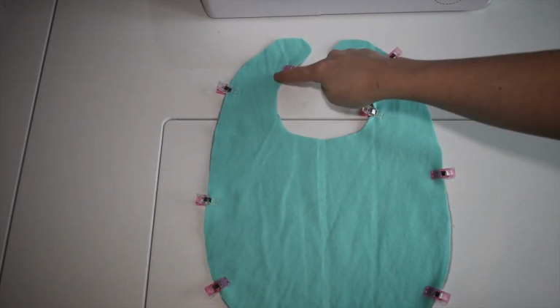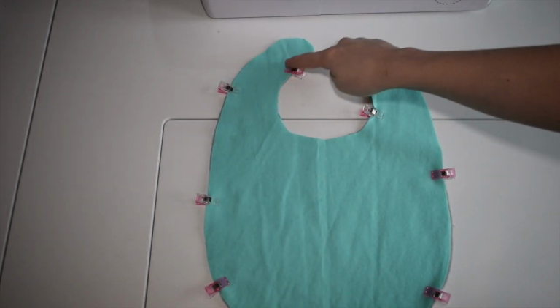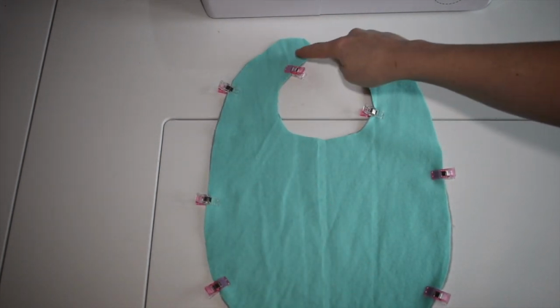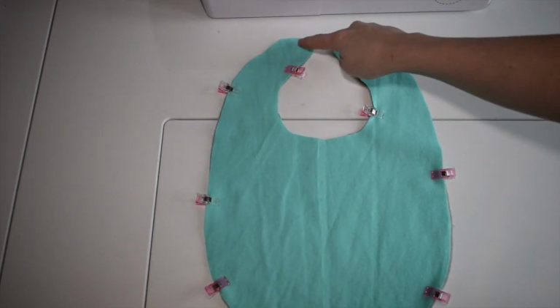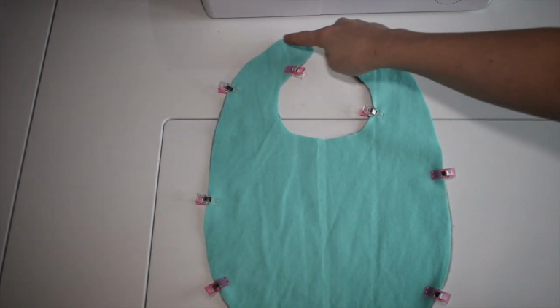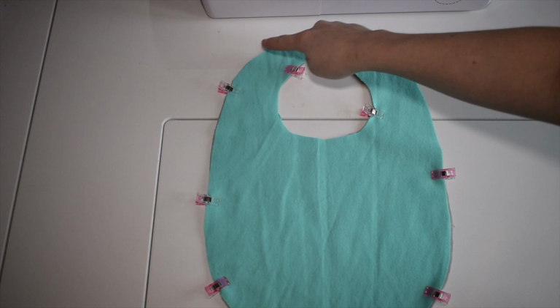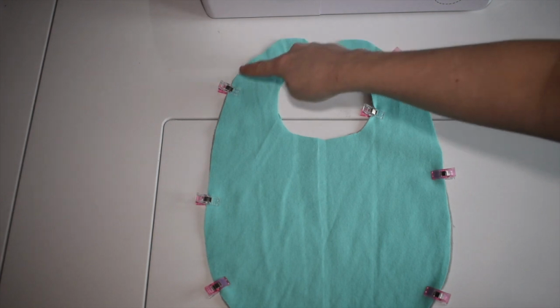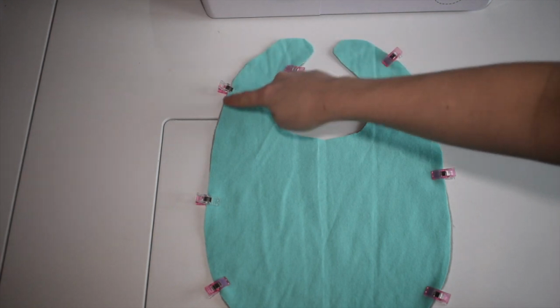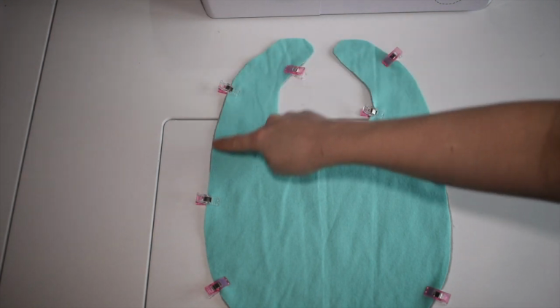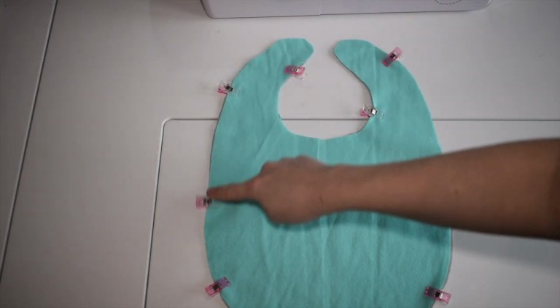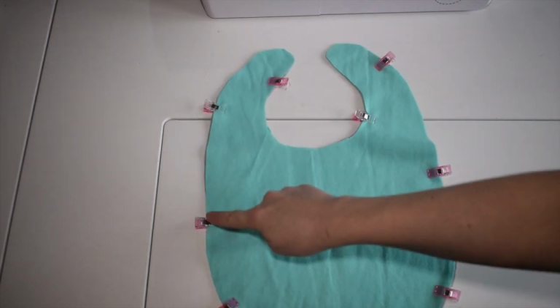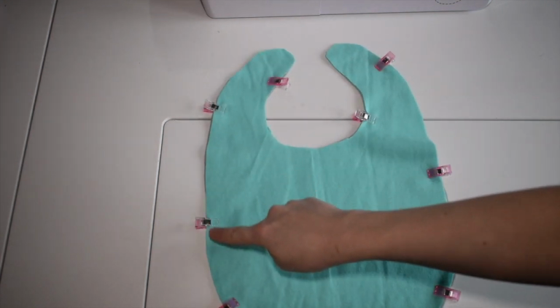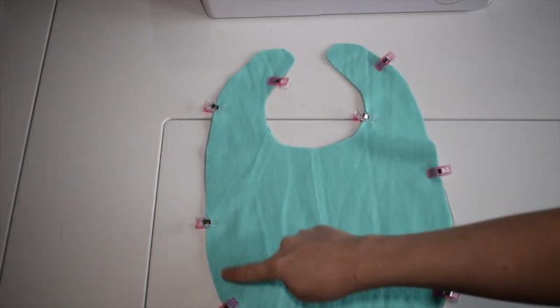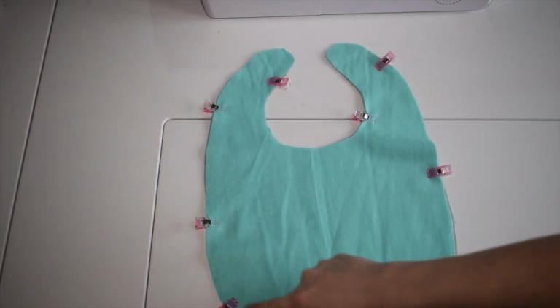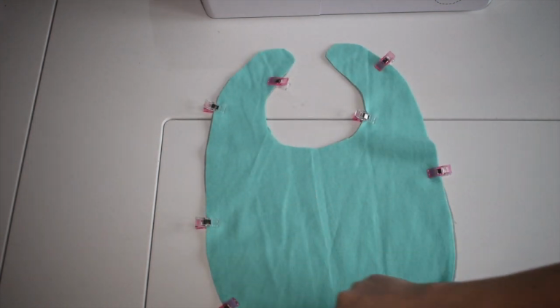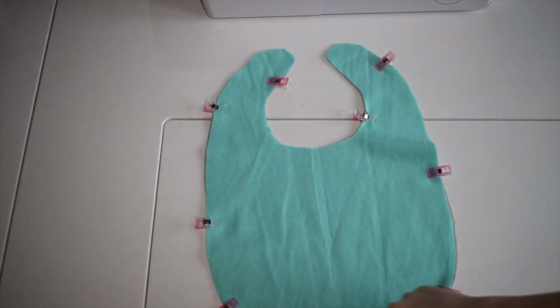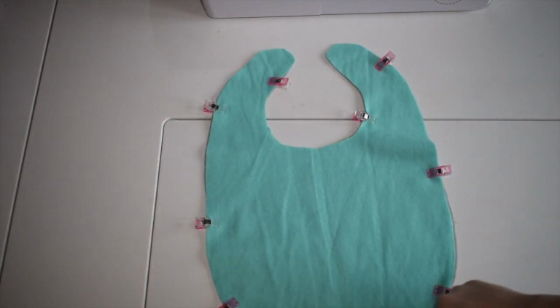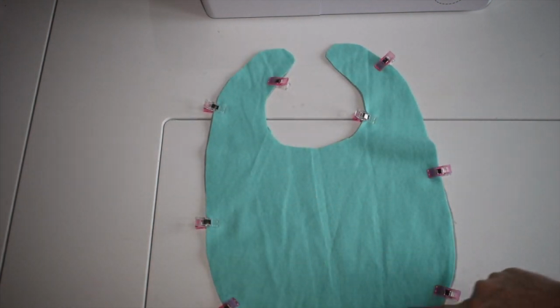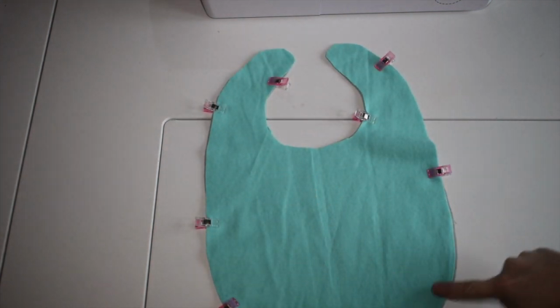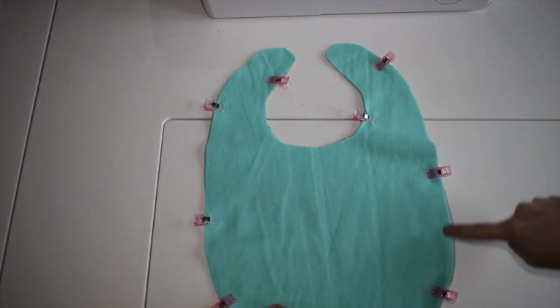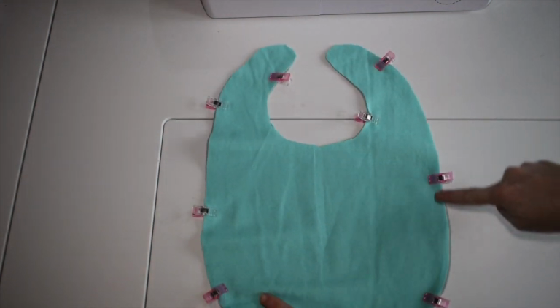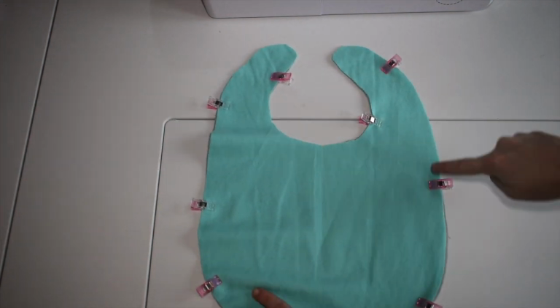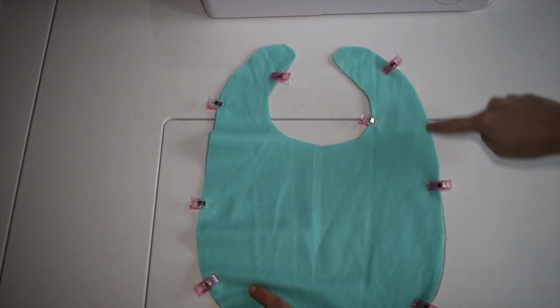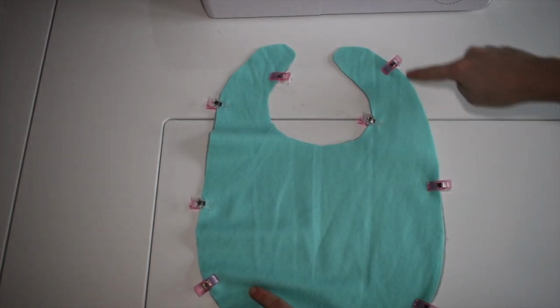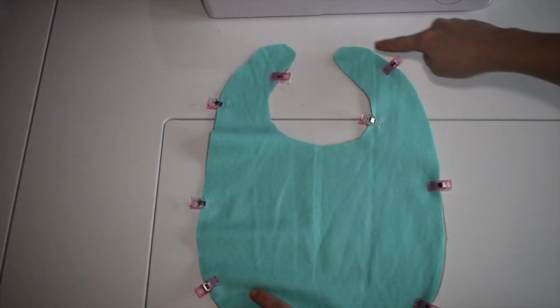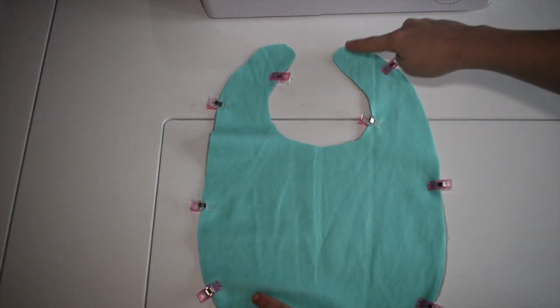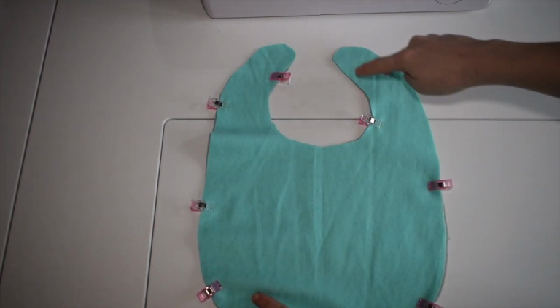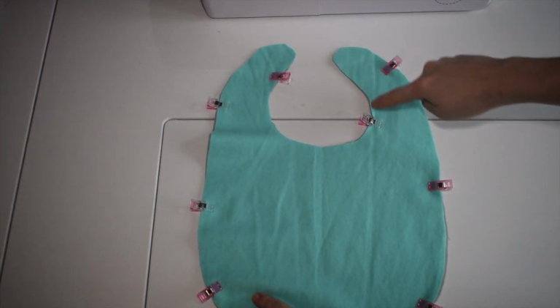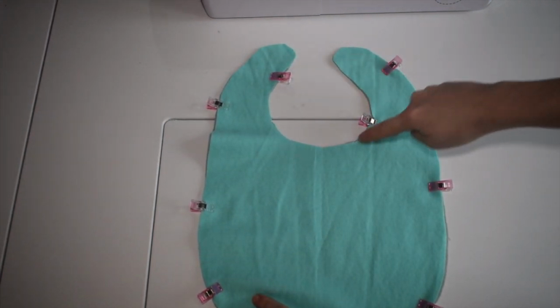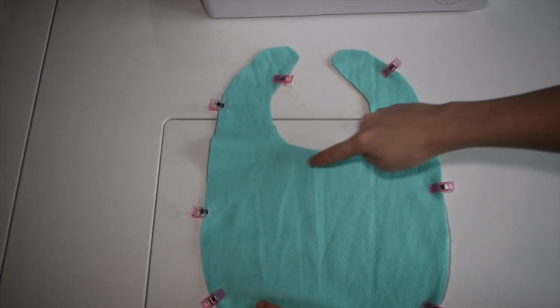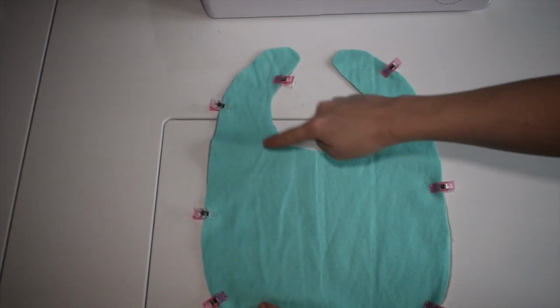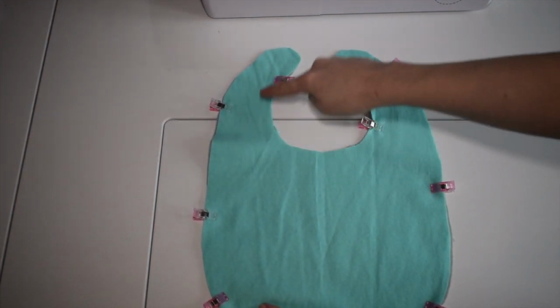Now we can sew all the way around the bib. Leave about 1cm seam allowance.